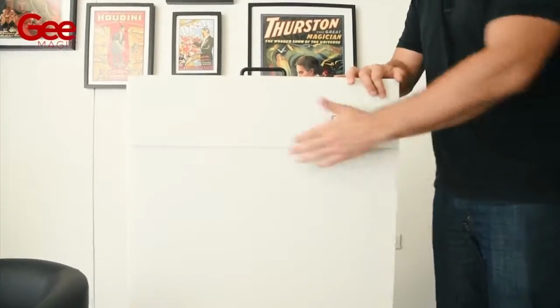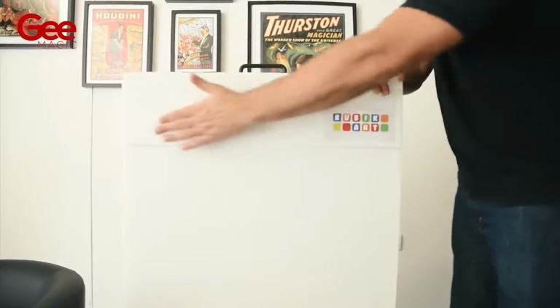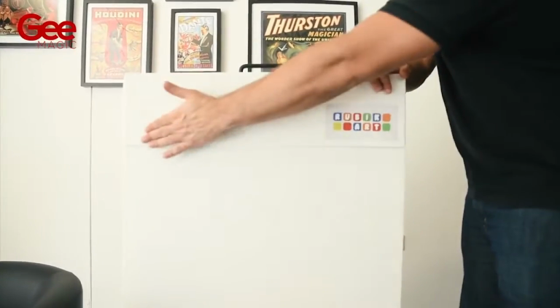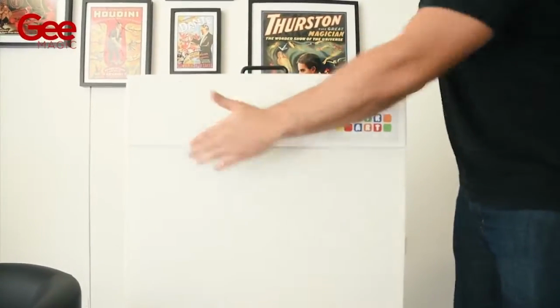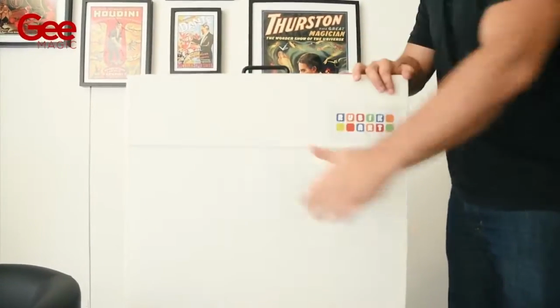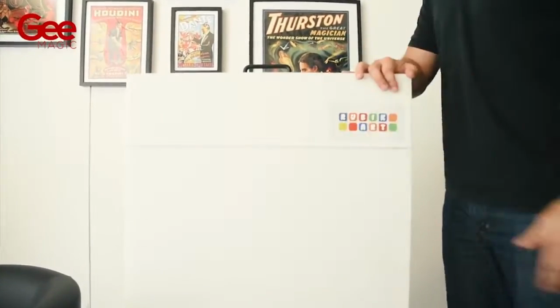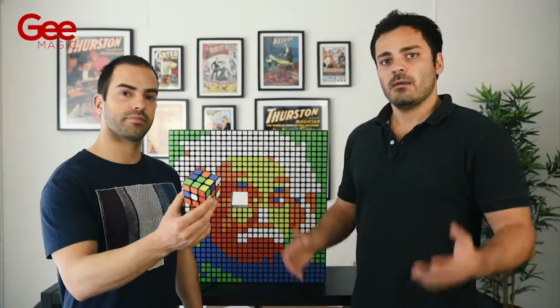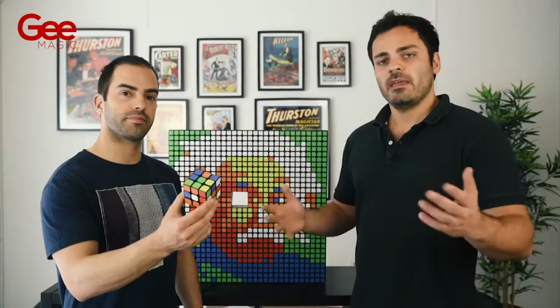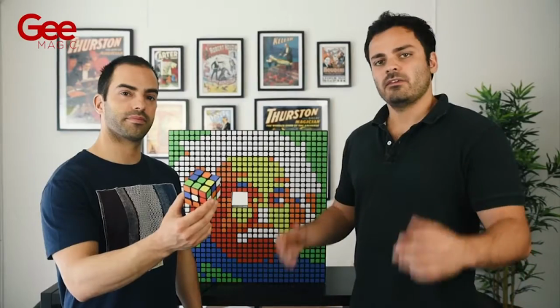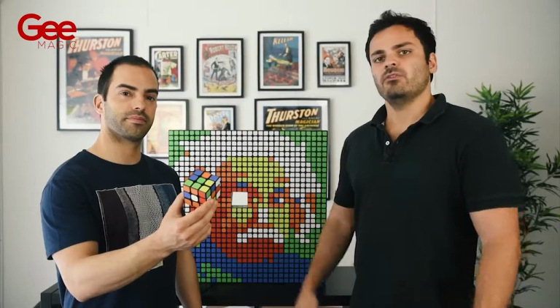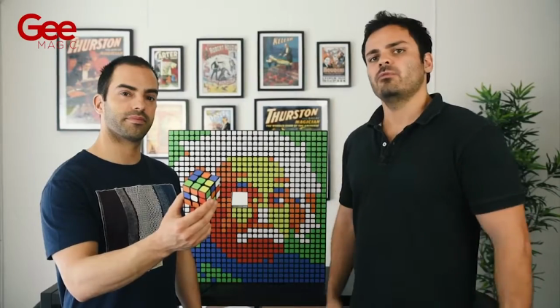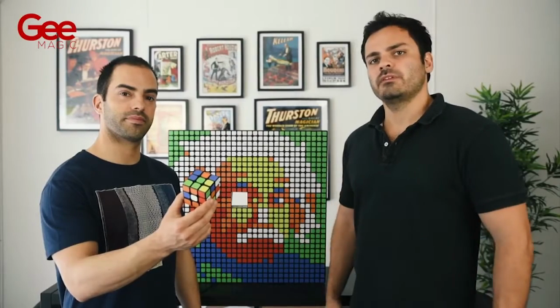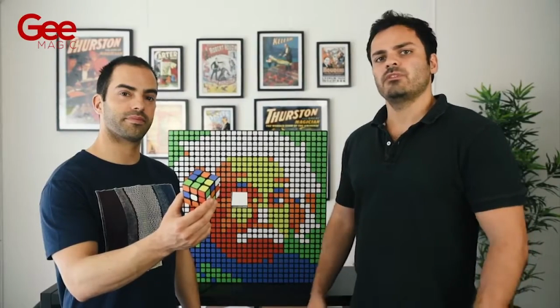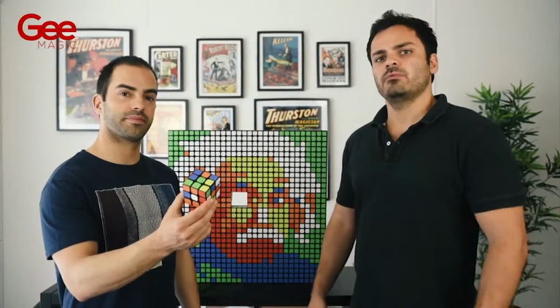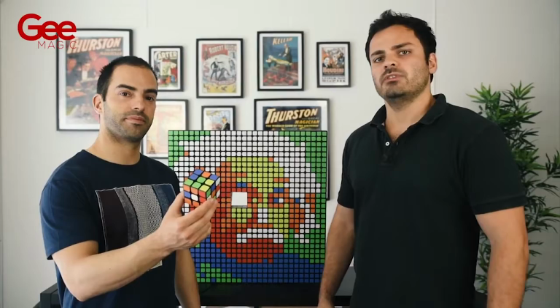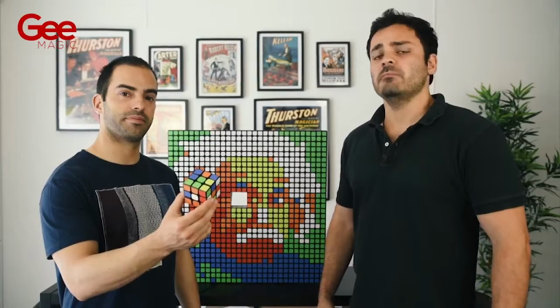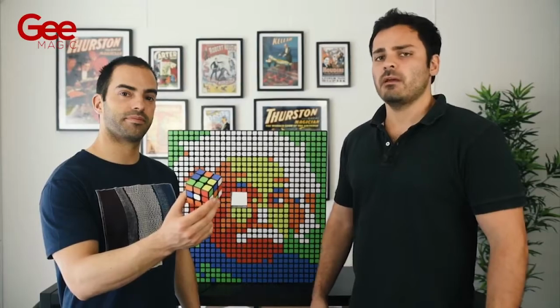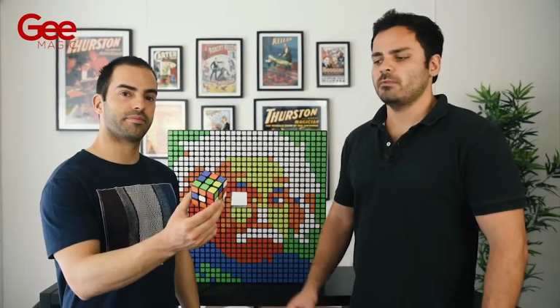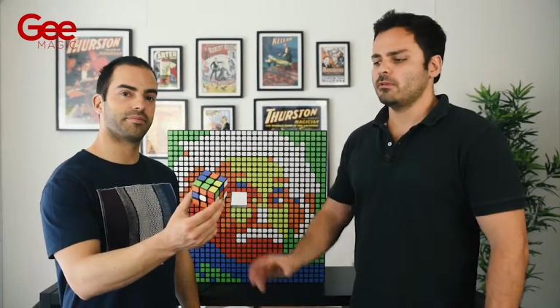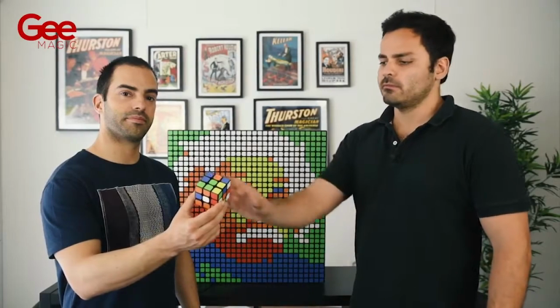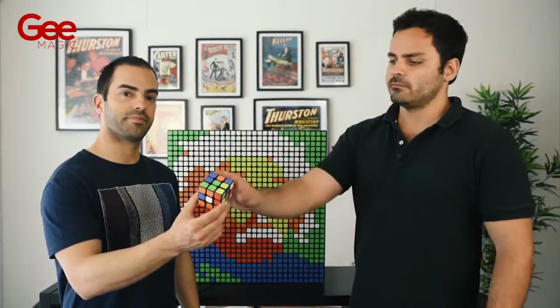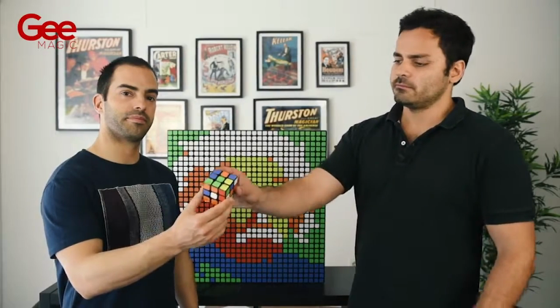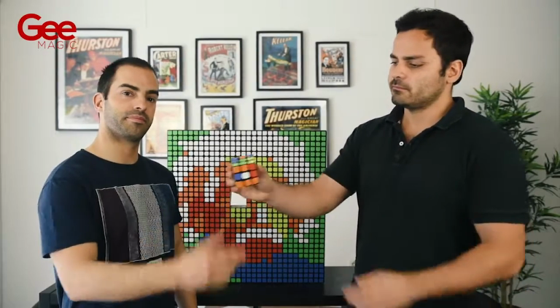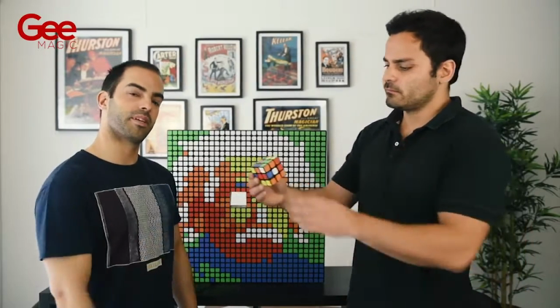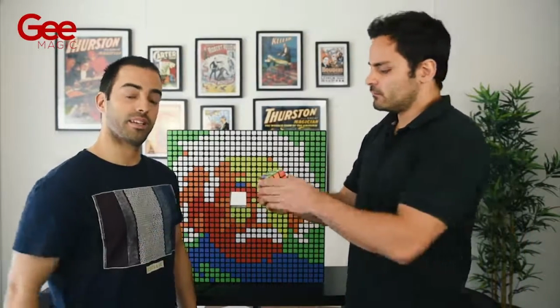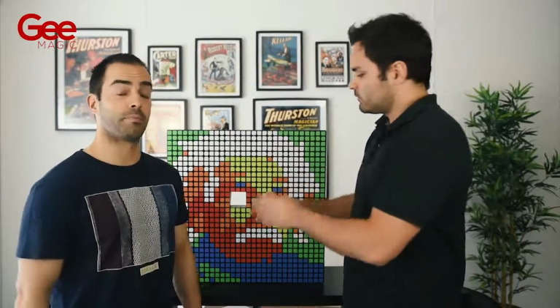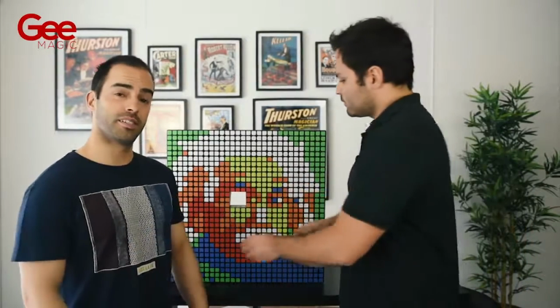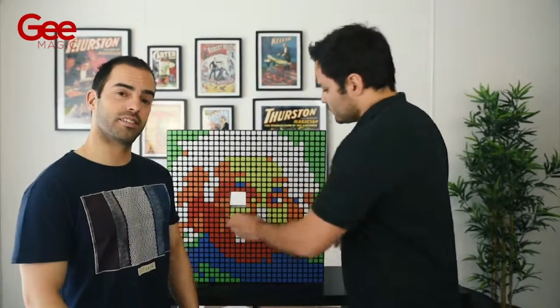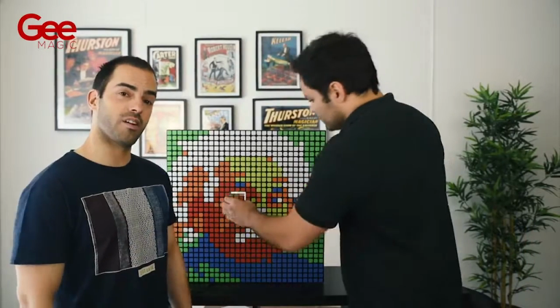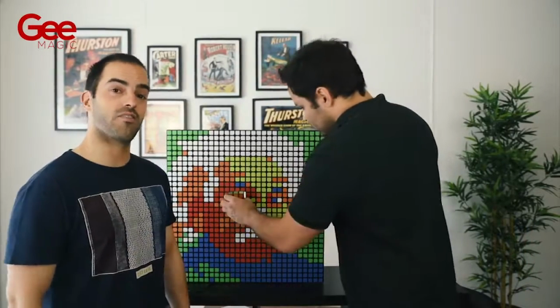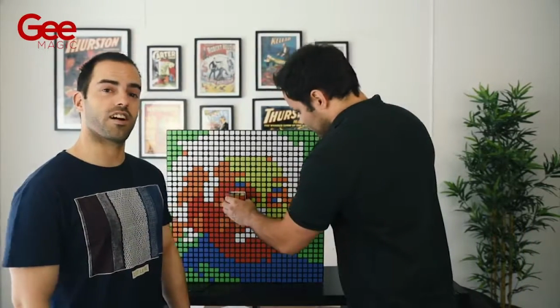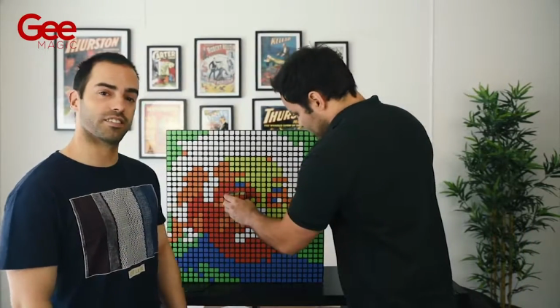So make your Rubik's cube routine memorable and a piece of art.